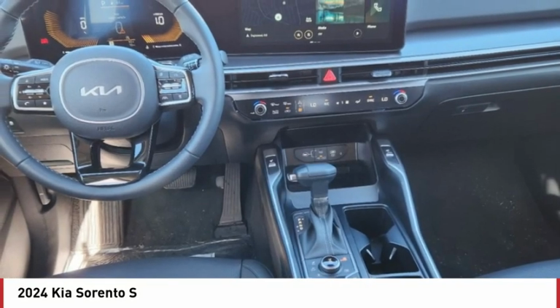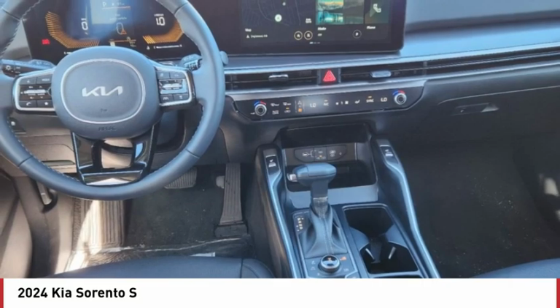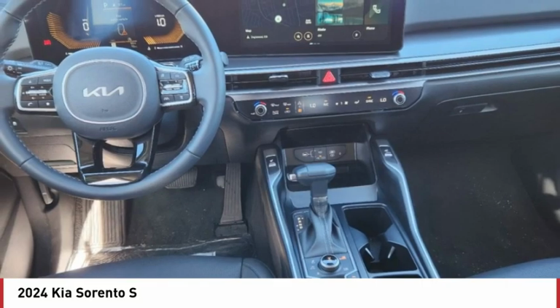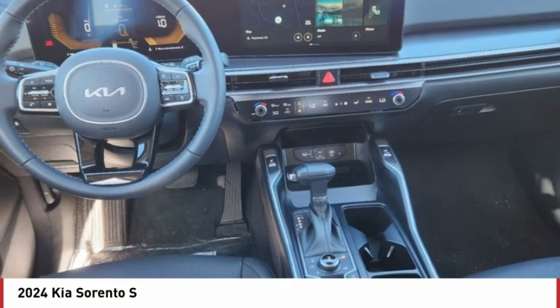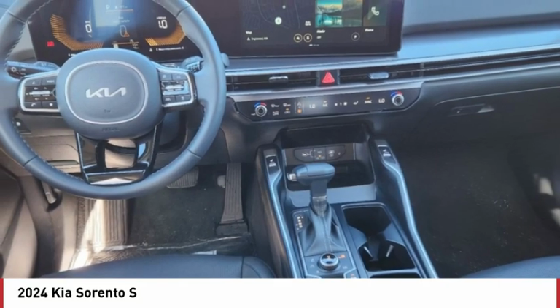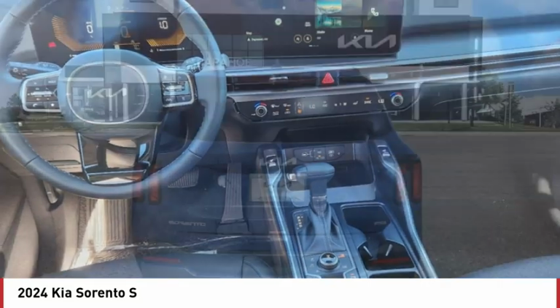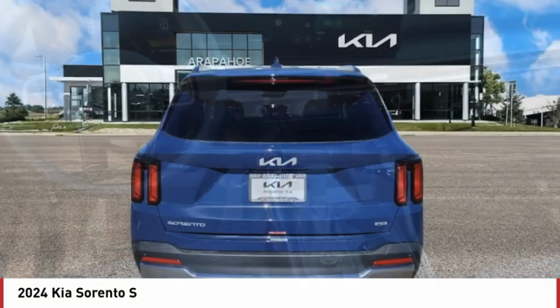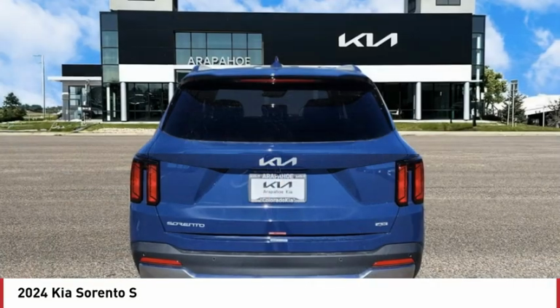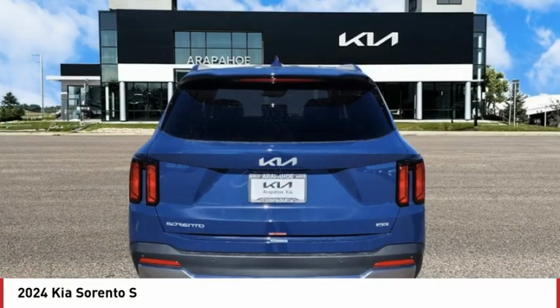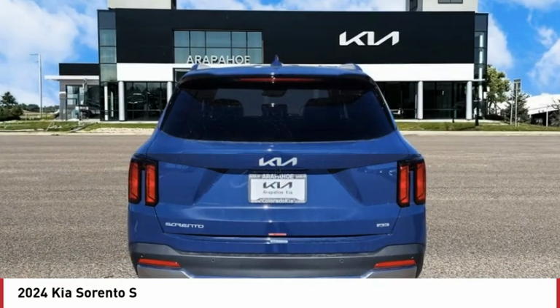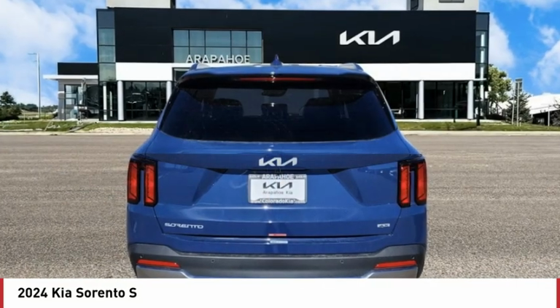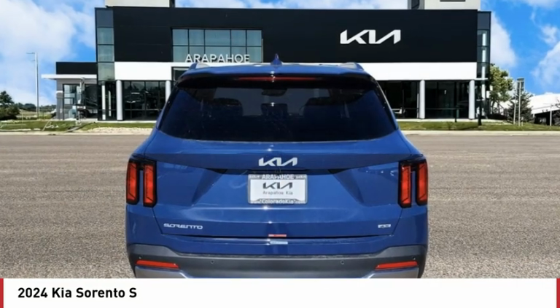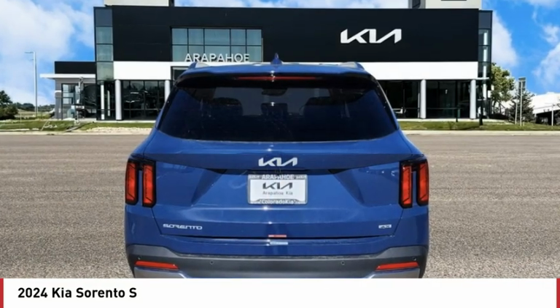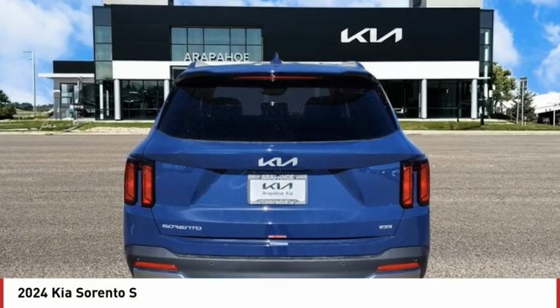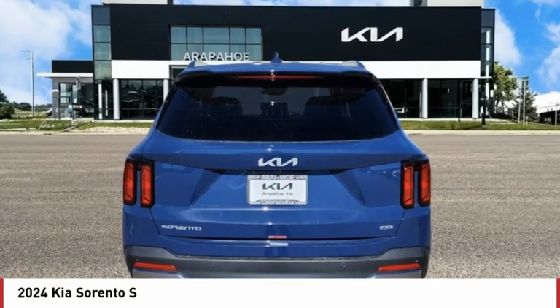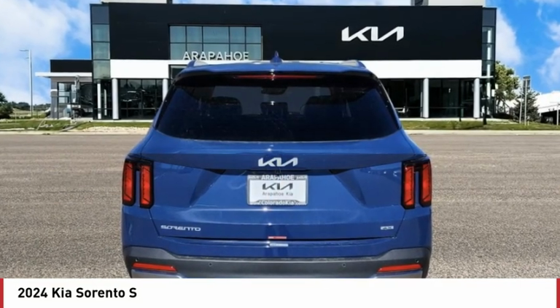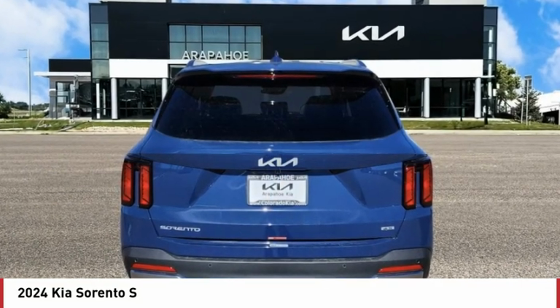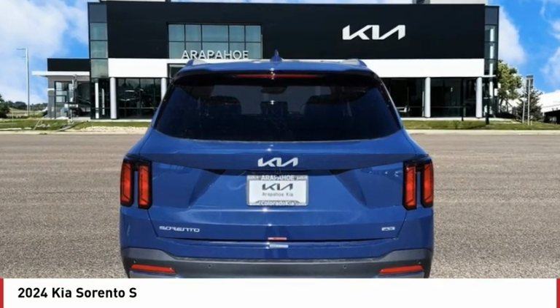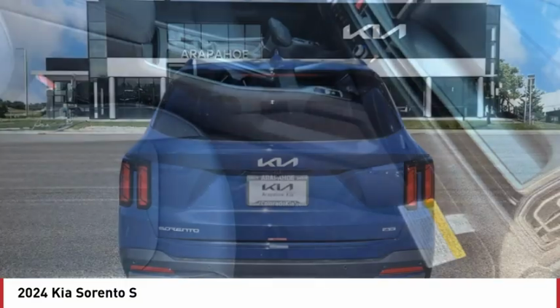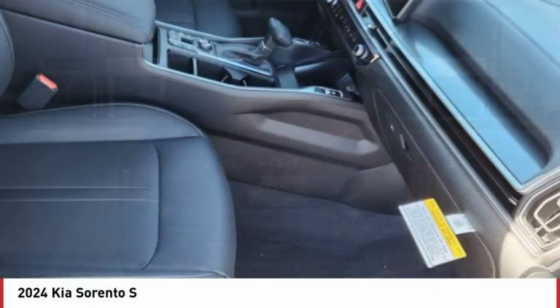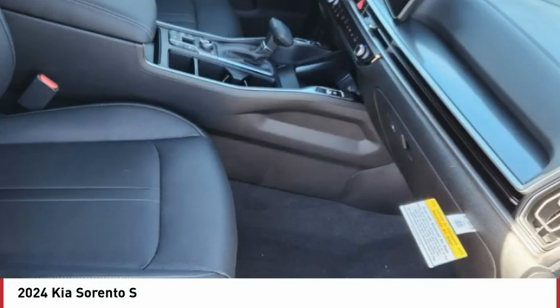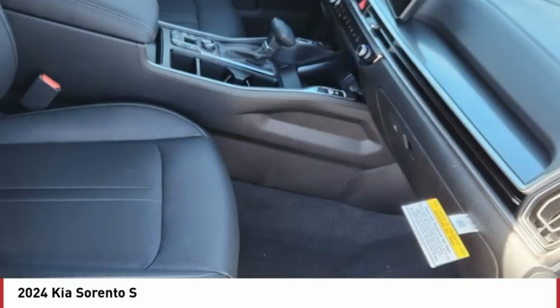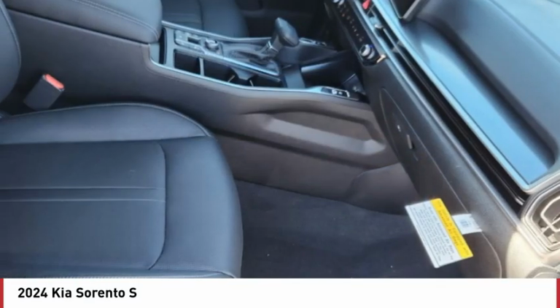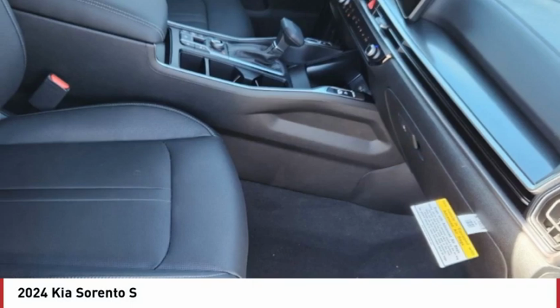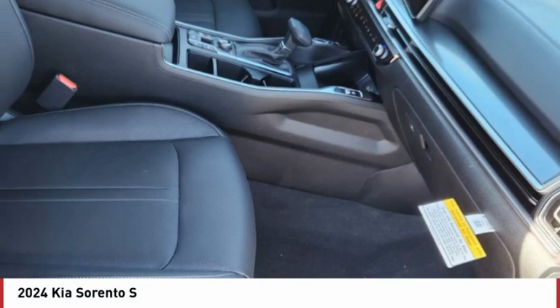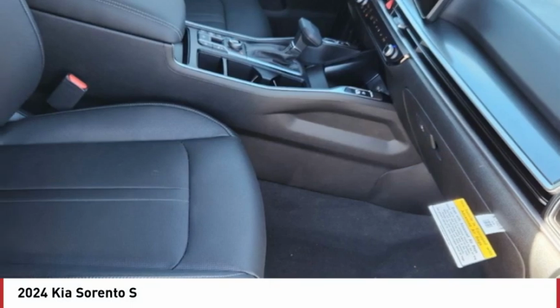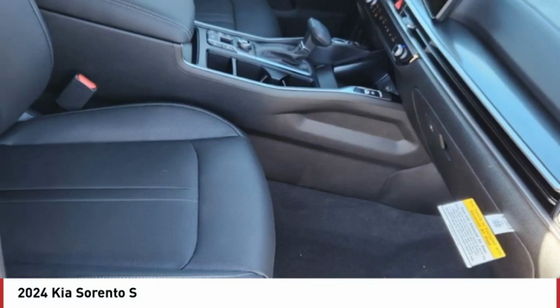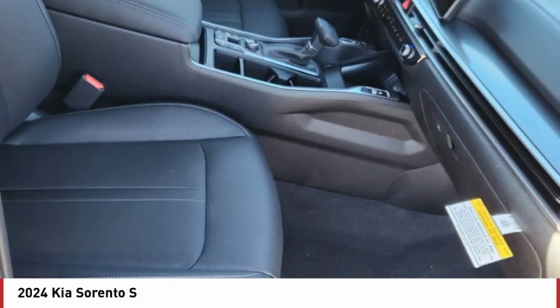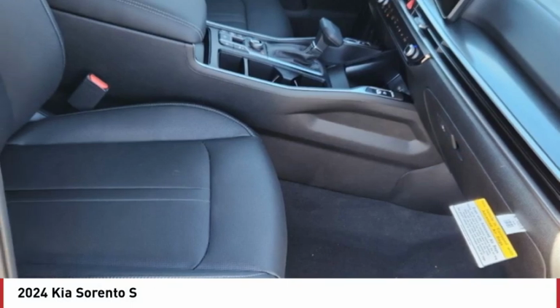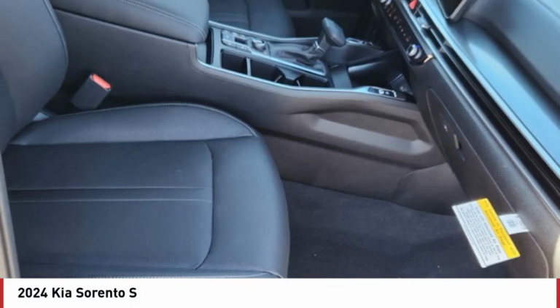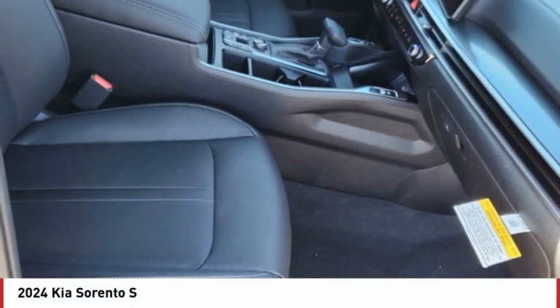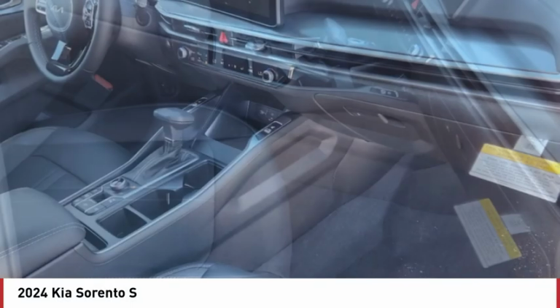Rear spoiler, remote engine start, brake assist, traction control, stability control. Come see the car for yourself.